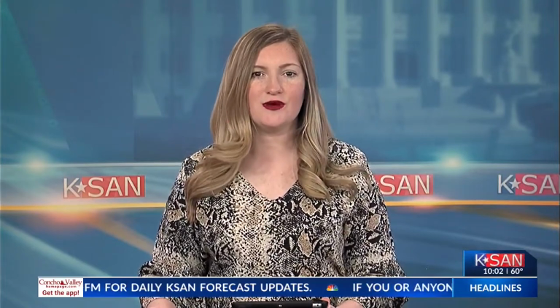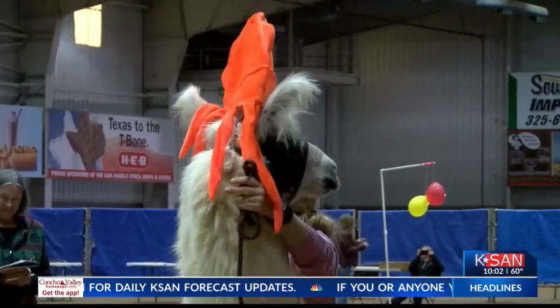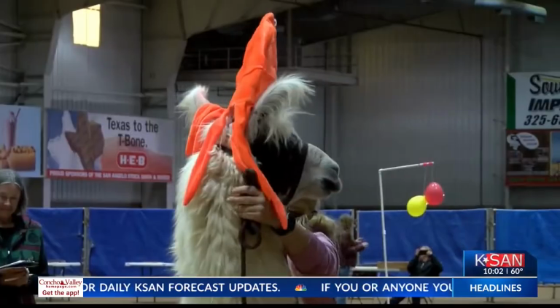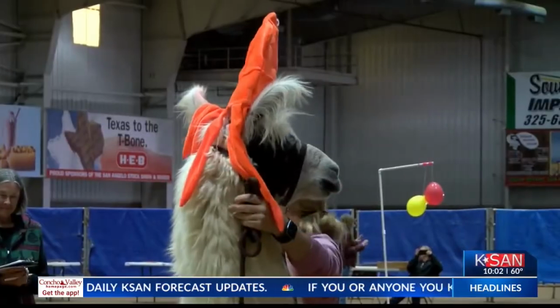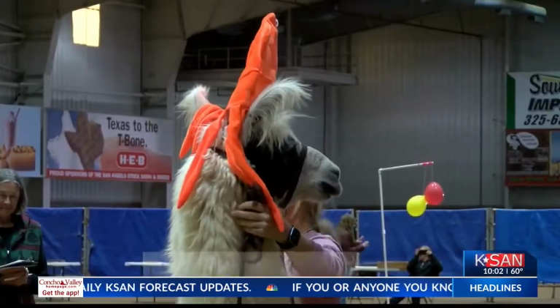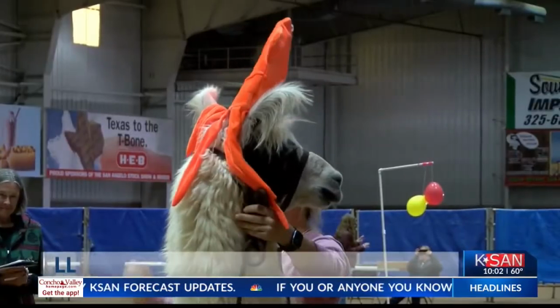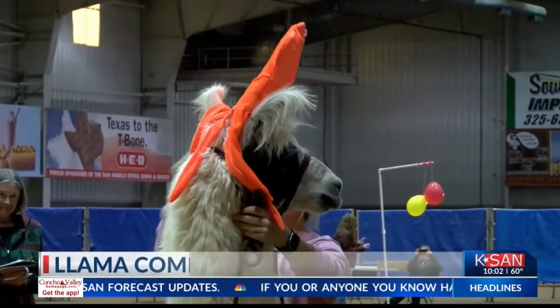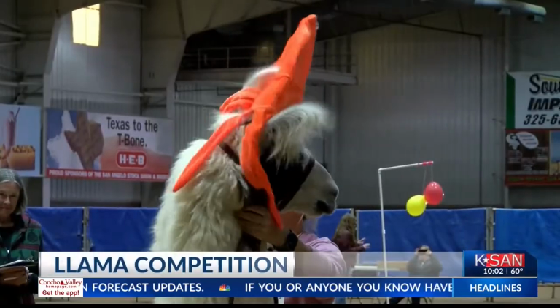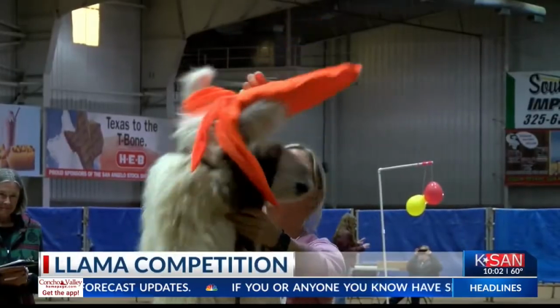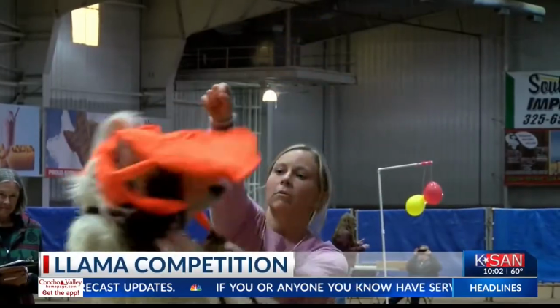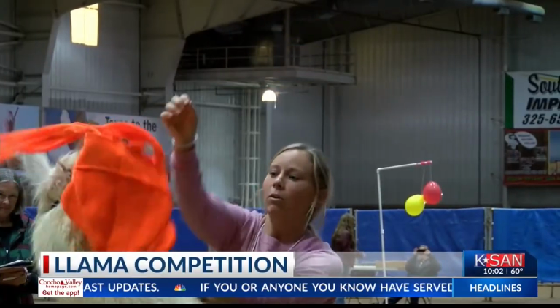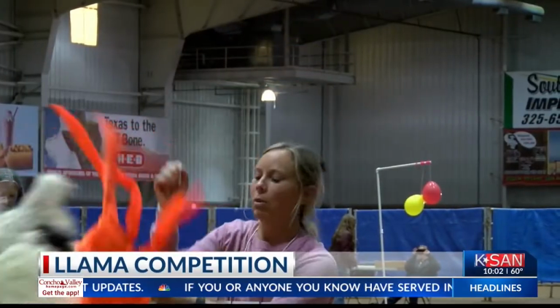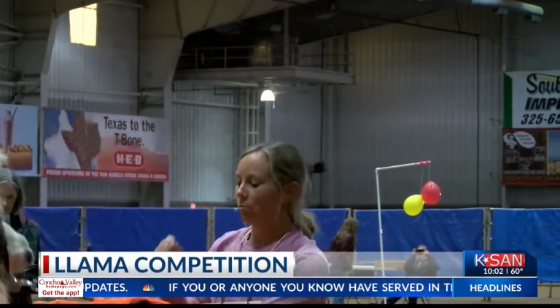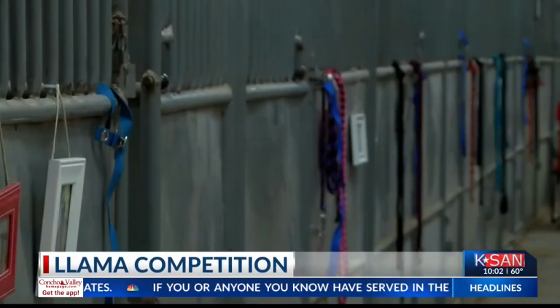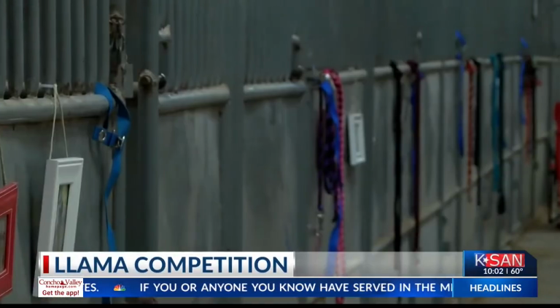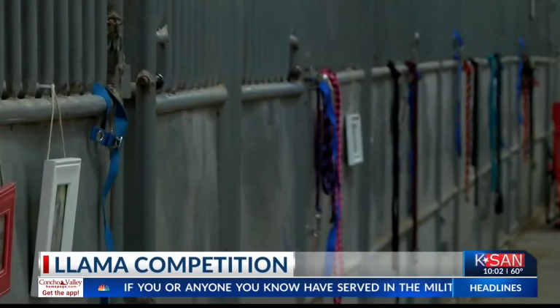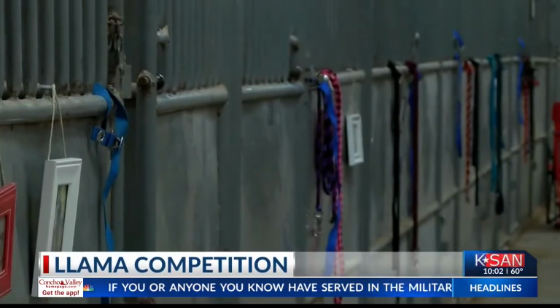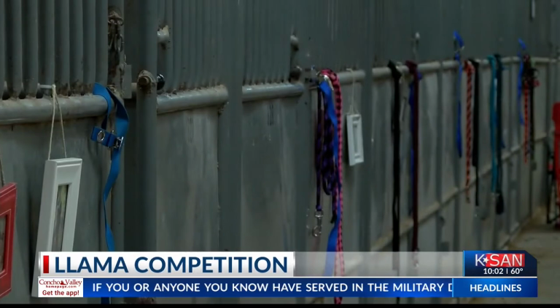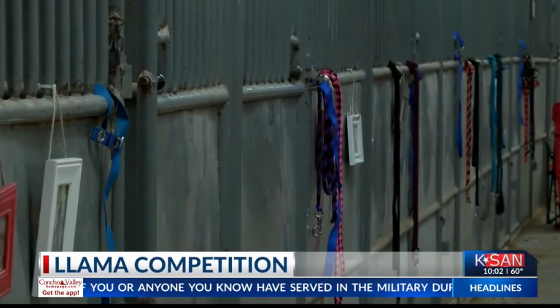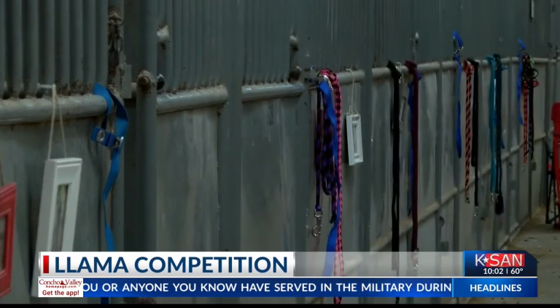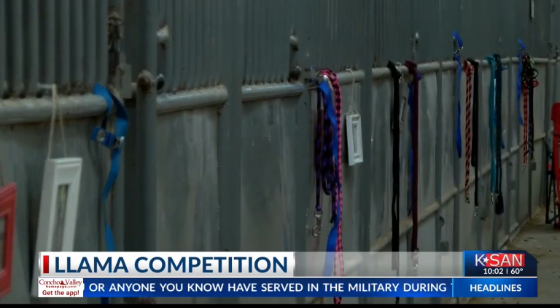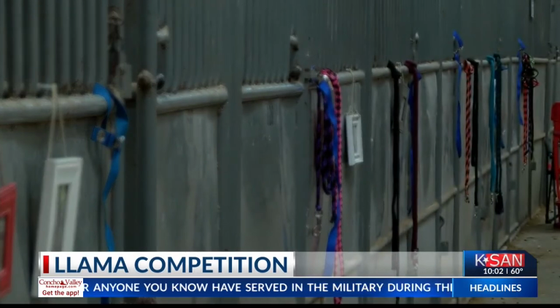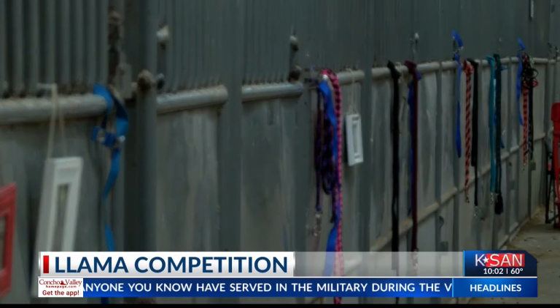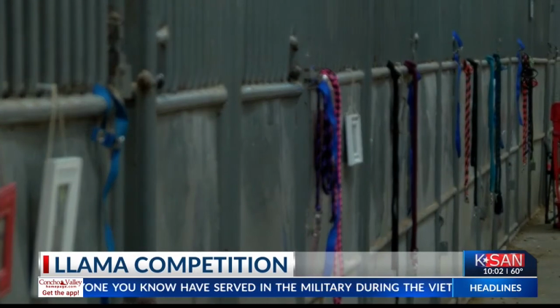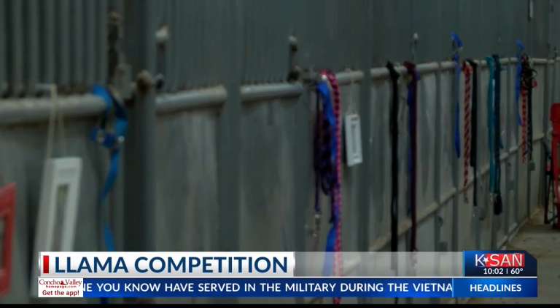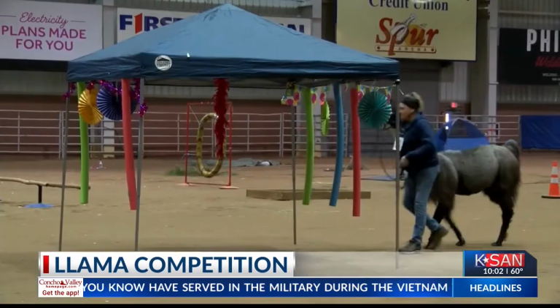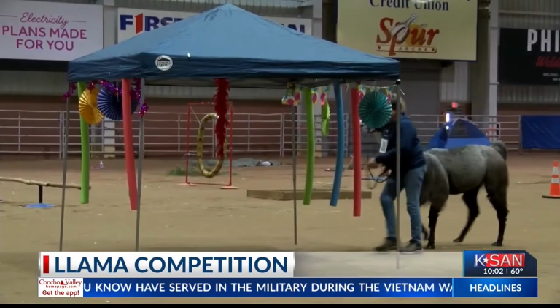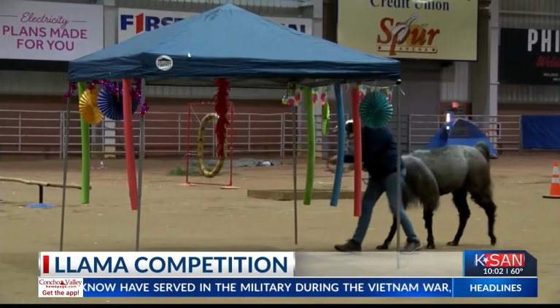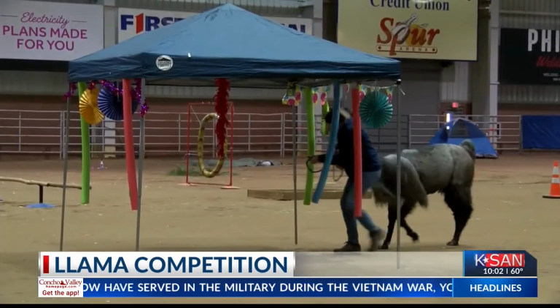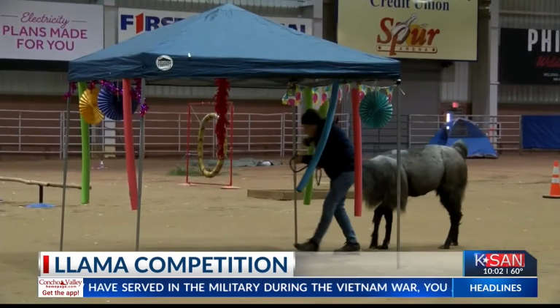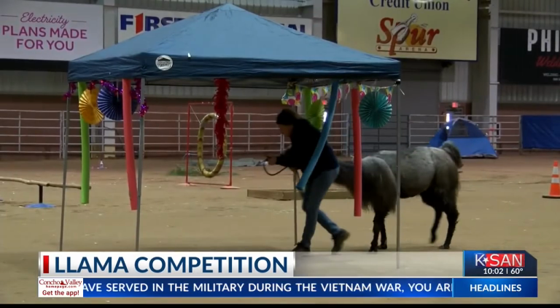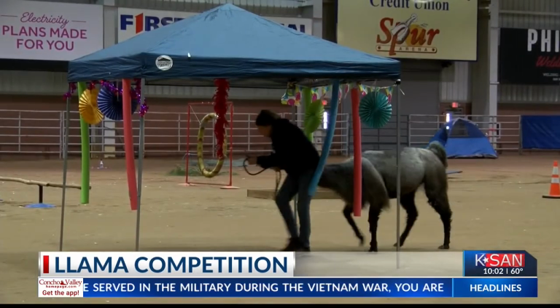The llamas are trained to go through obstacle courses. The courses consist of bridges, tunnels, and of course, their hats.